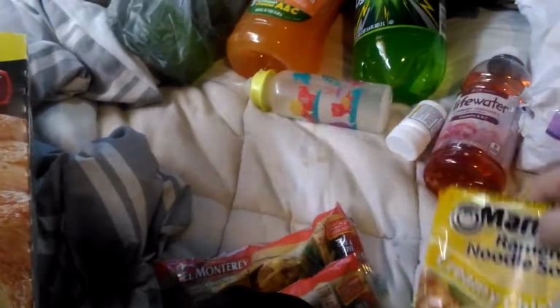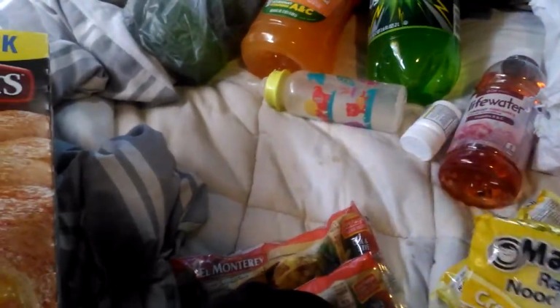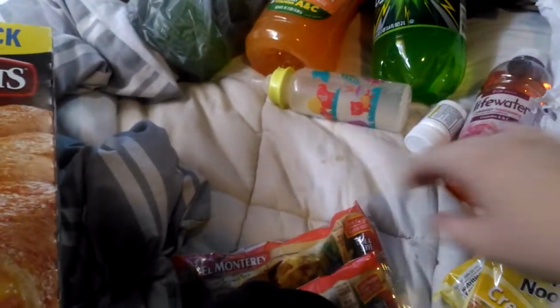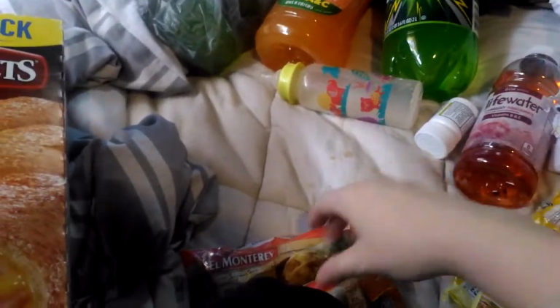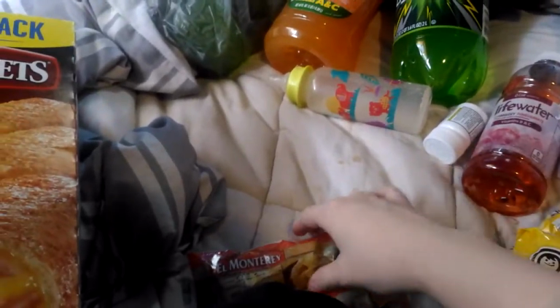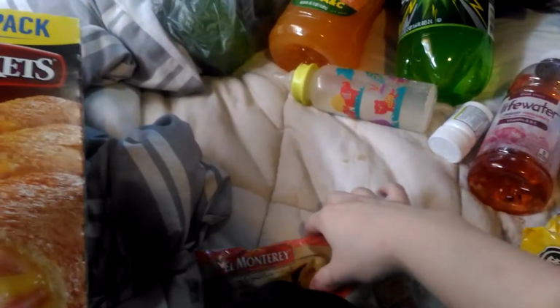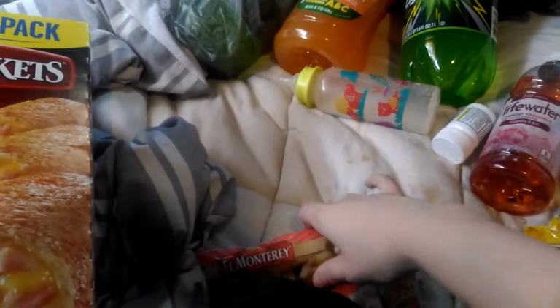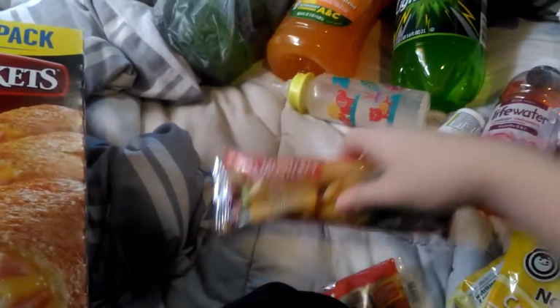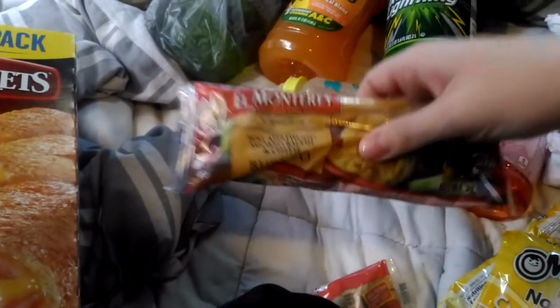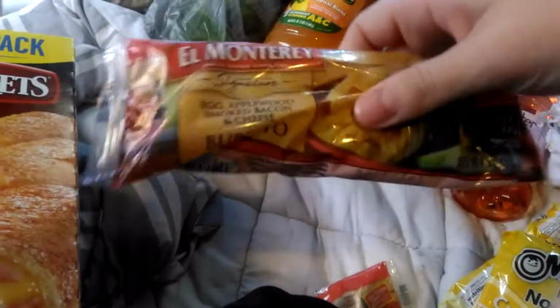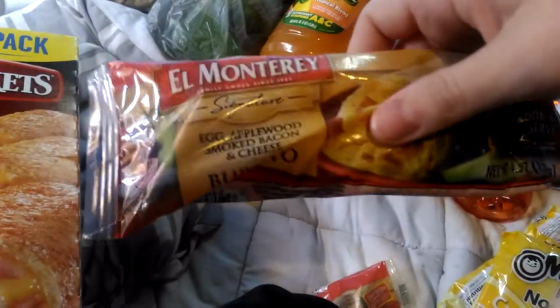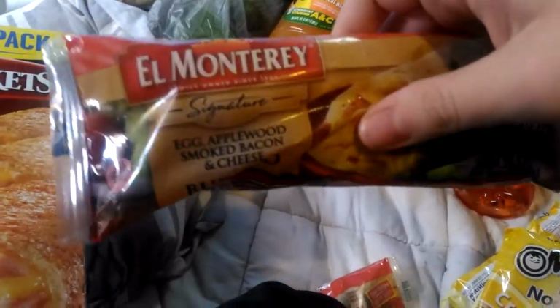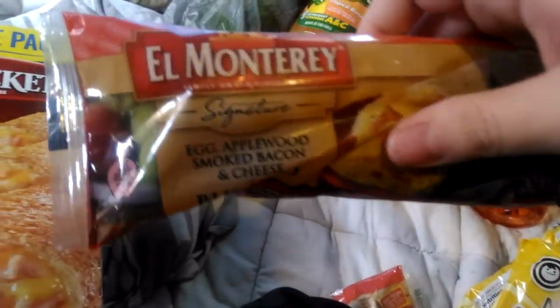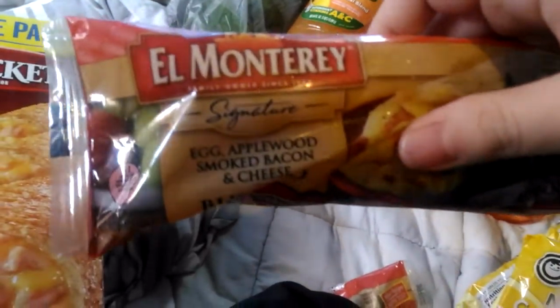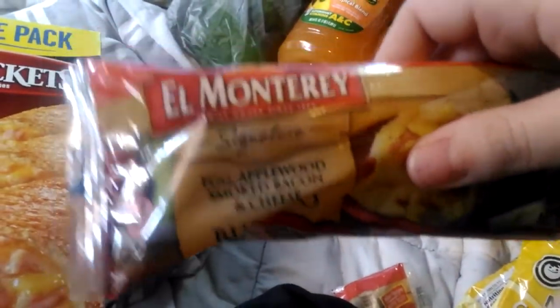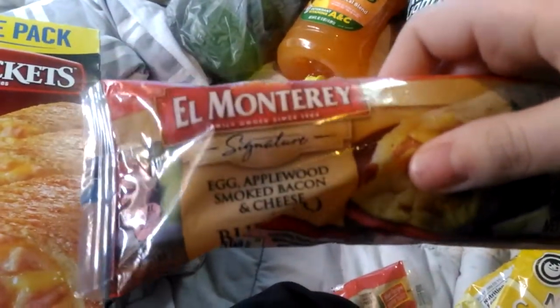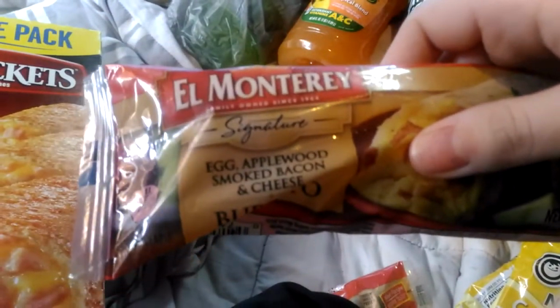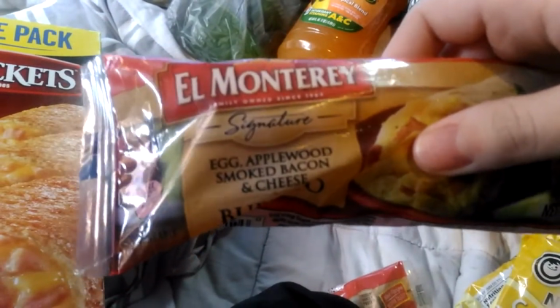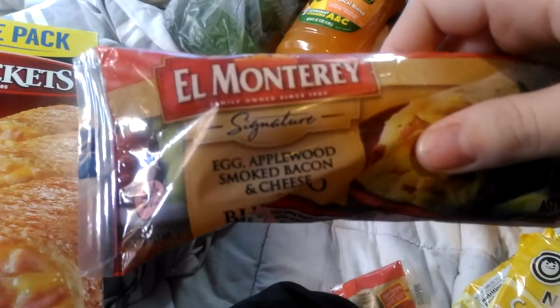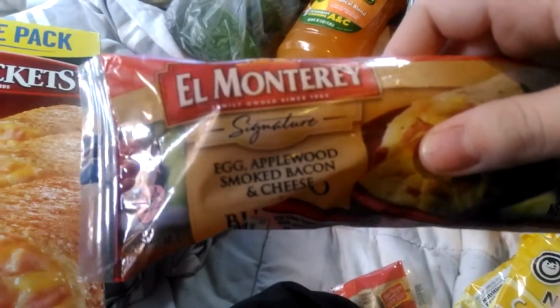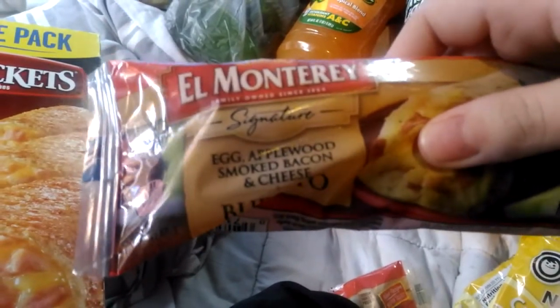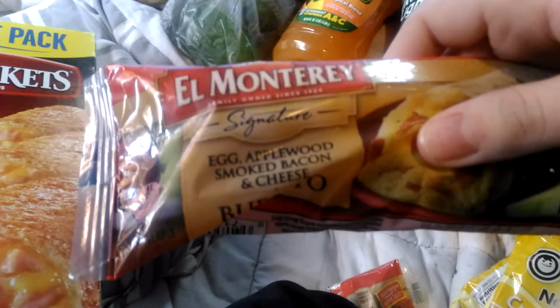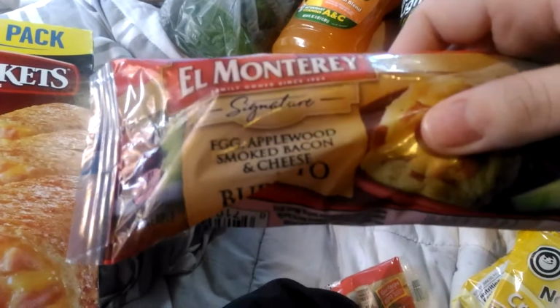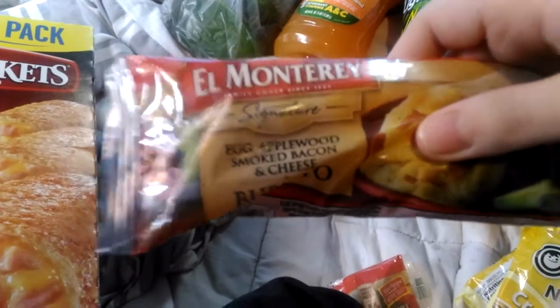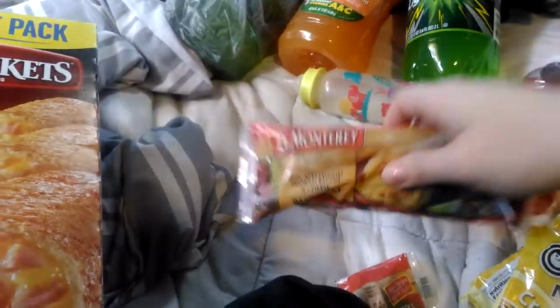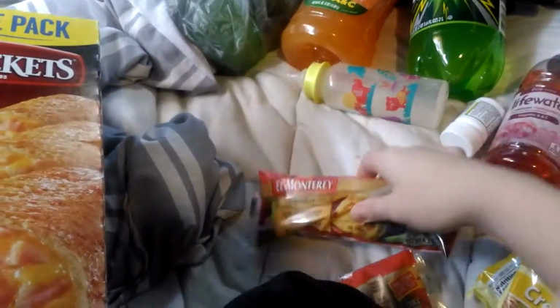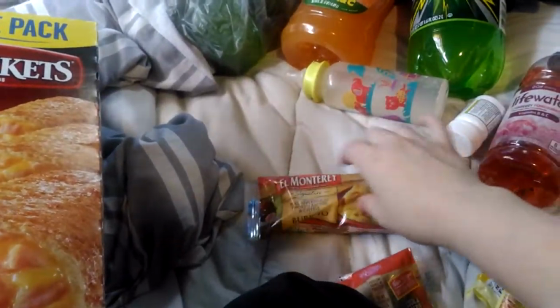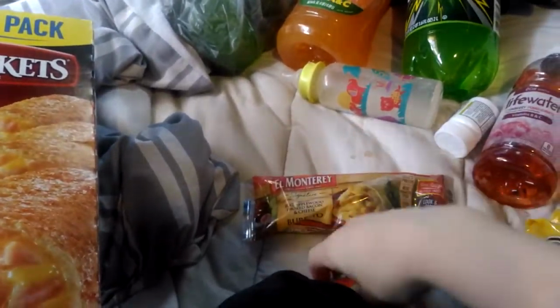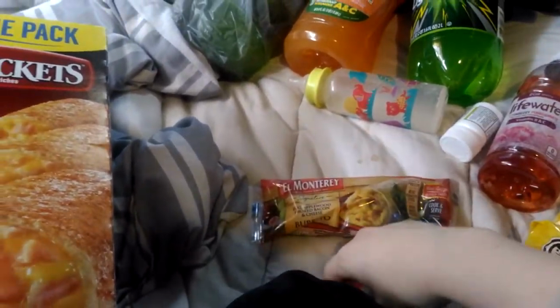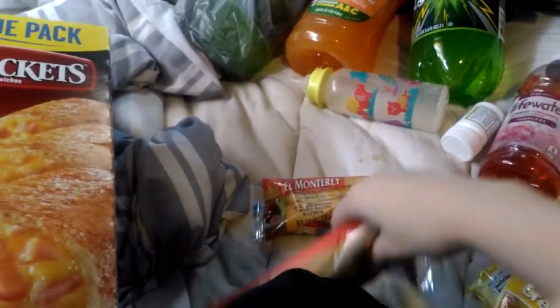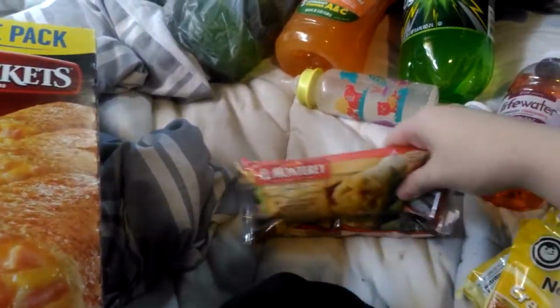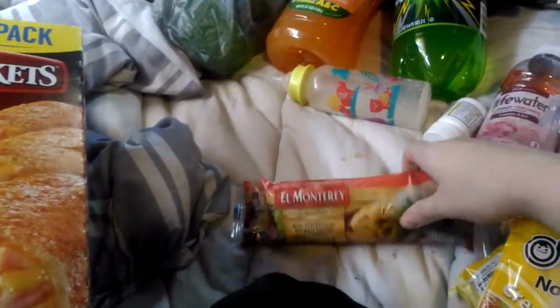And then we got two of my favorite burritos. These are the El Monte egg, applewood smoked bacon, and cheese burritos. These are so delicious.